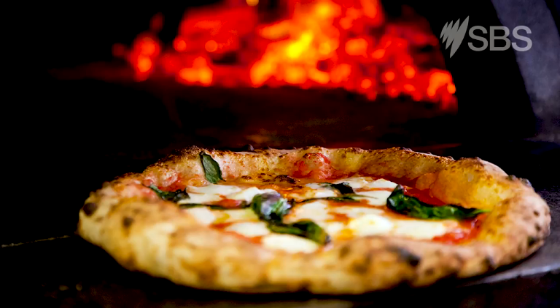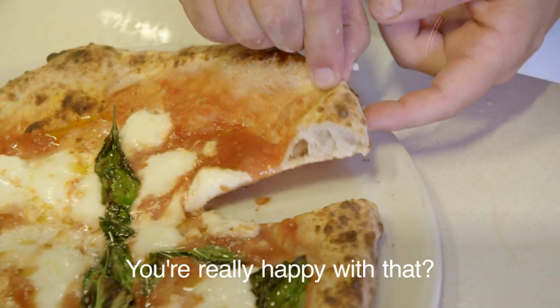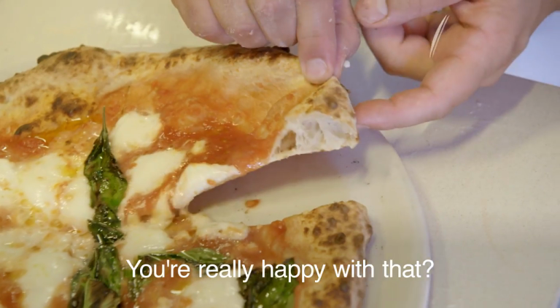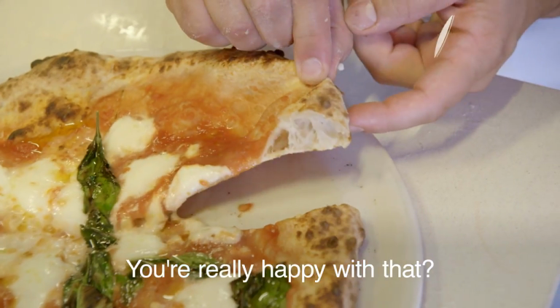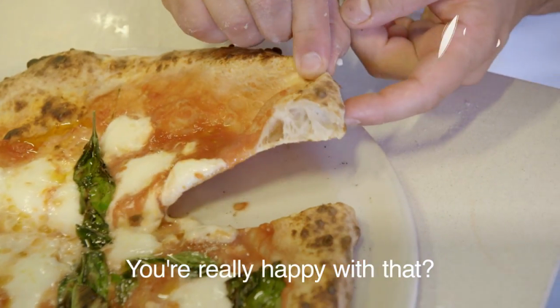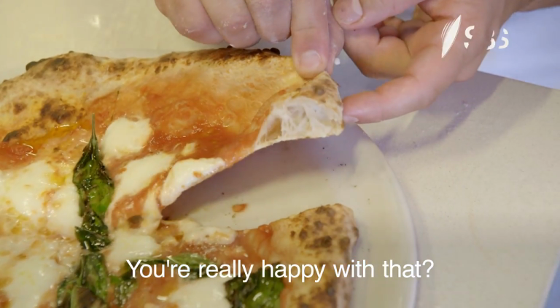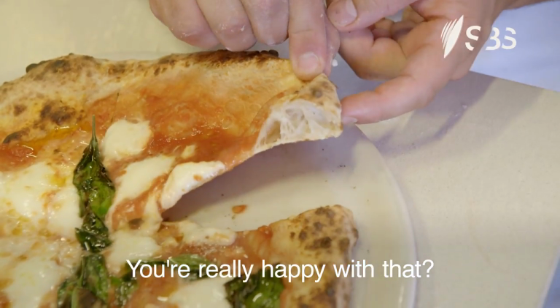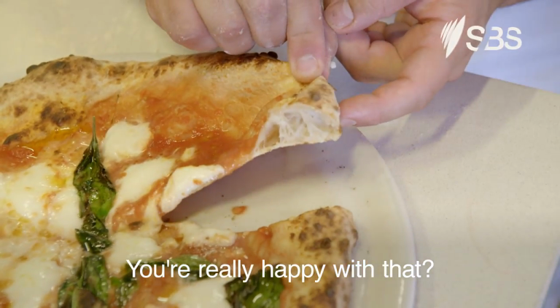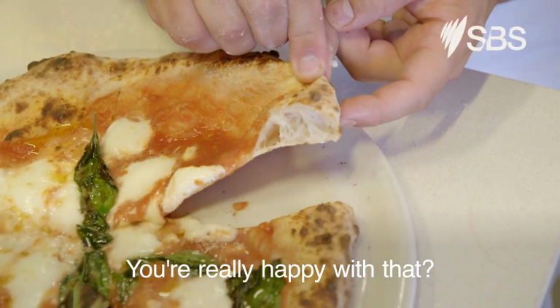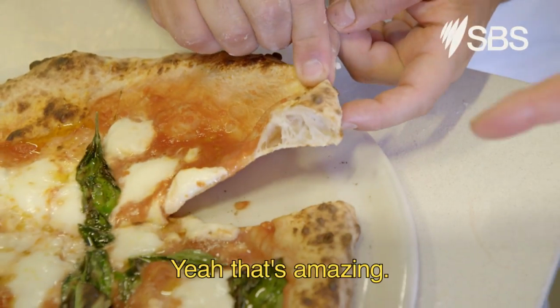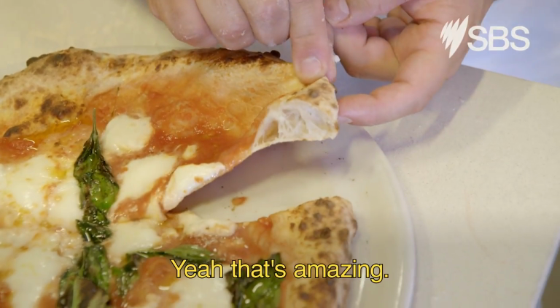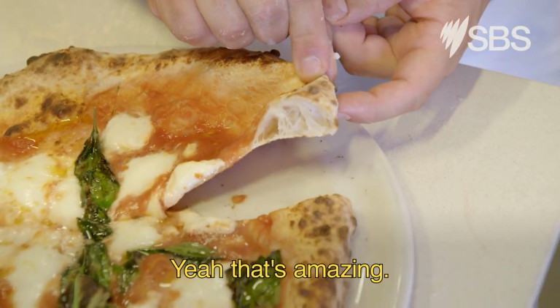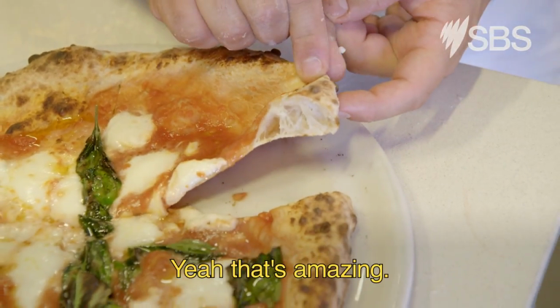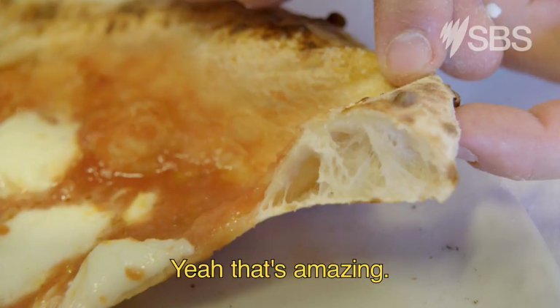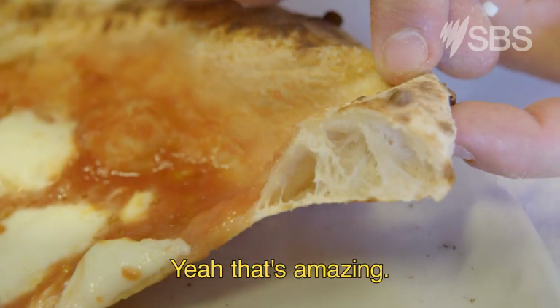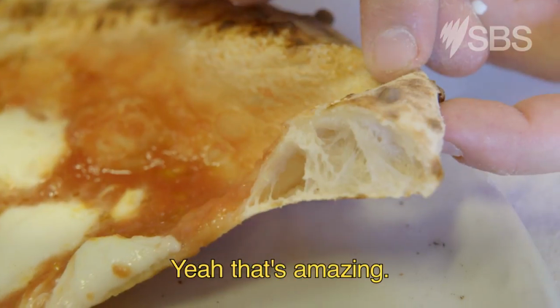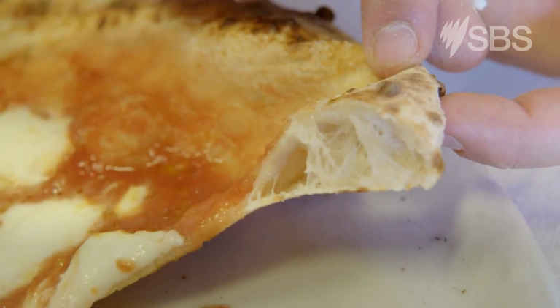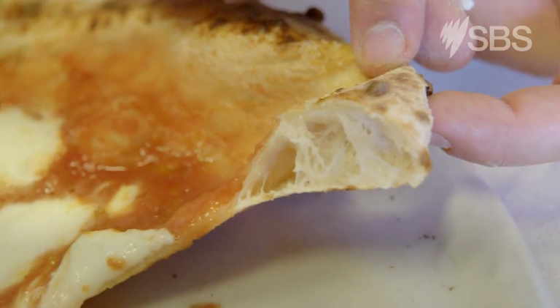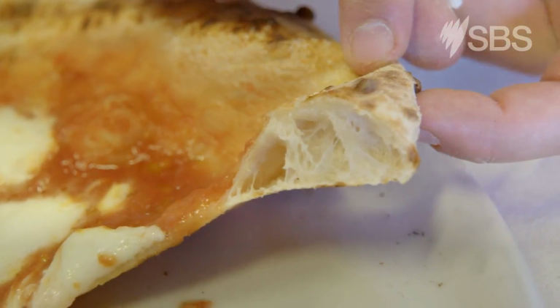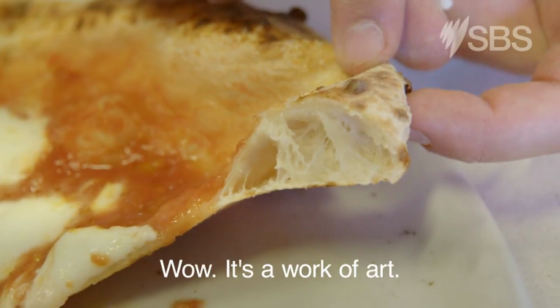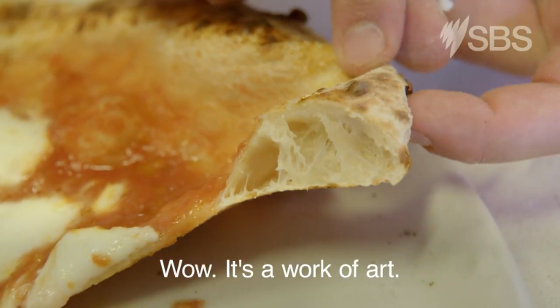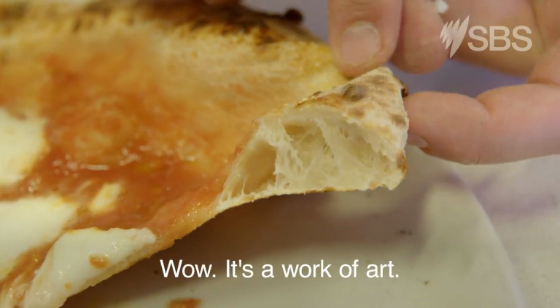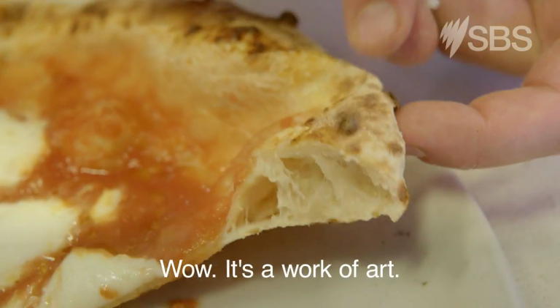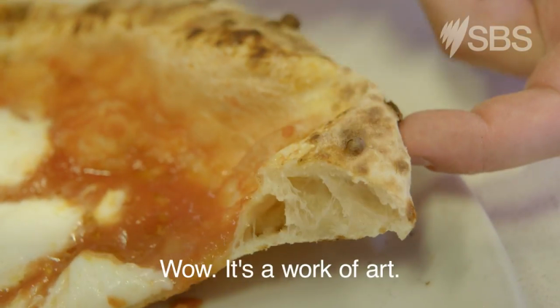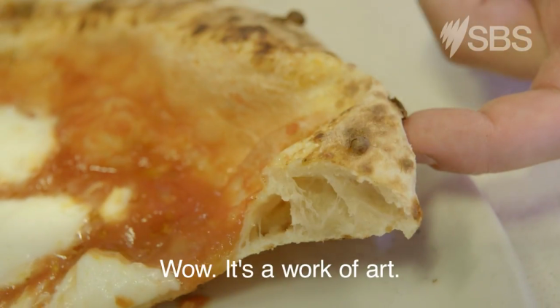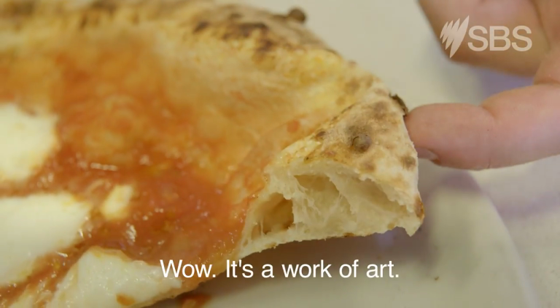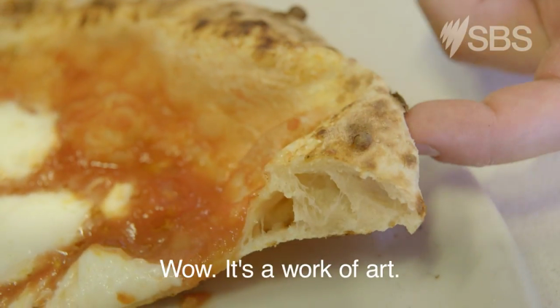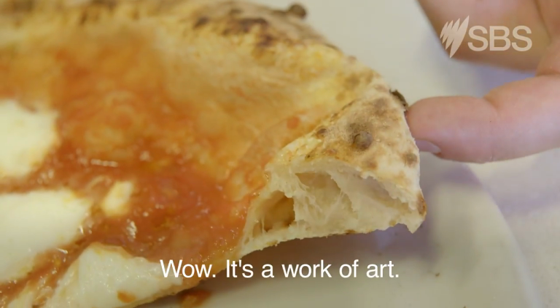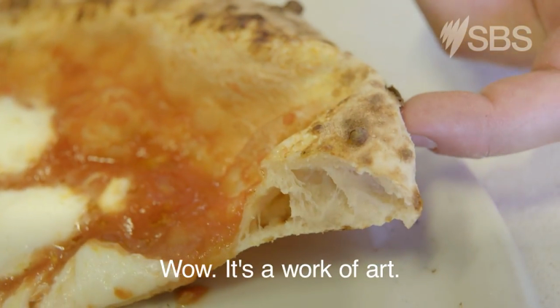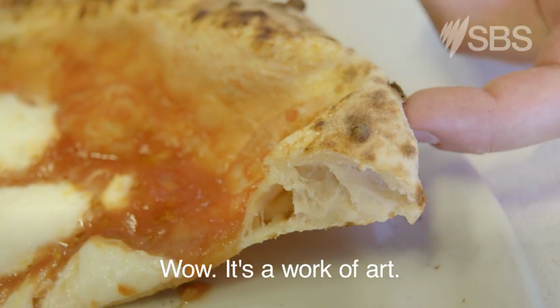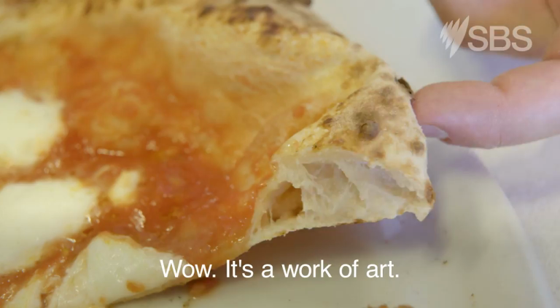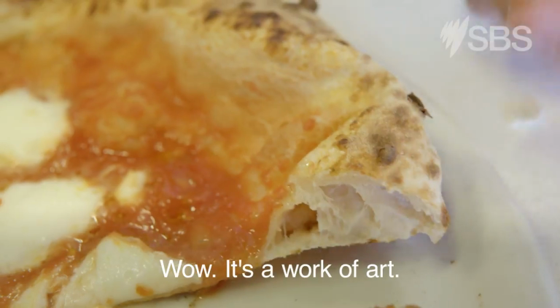You're really happy with that. Yeah, that's amazing. Wow. It's a work of art.